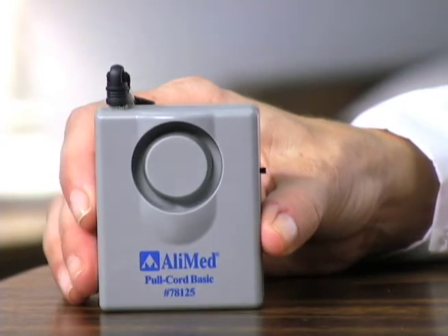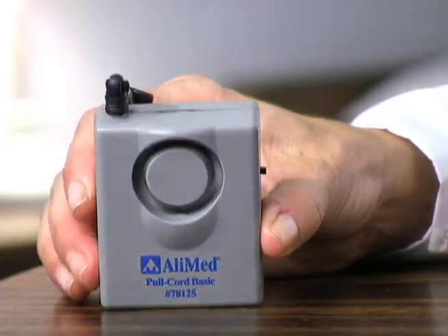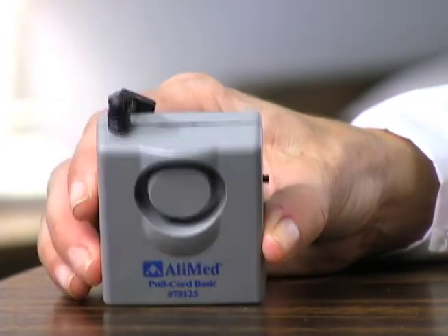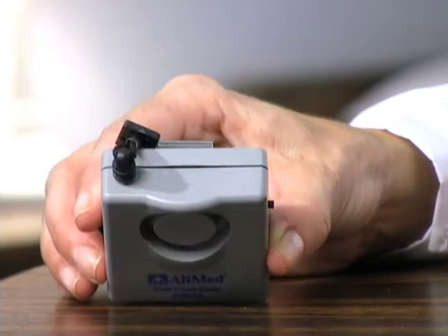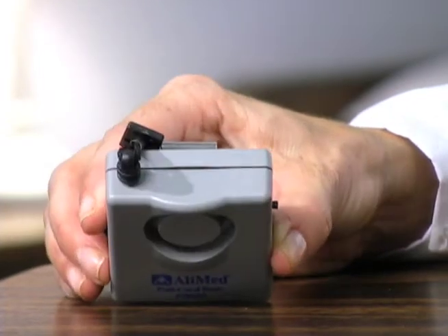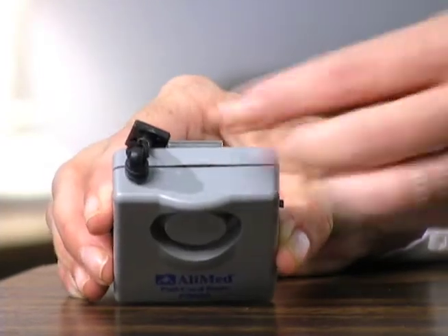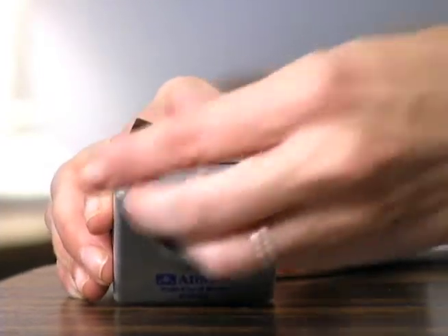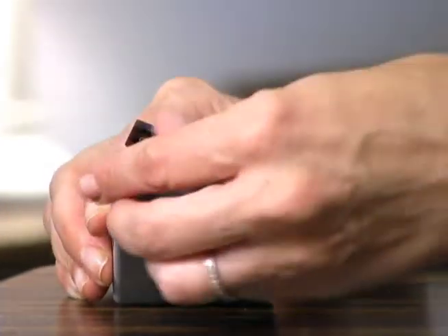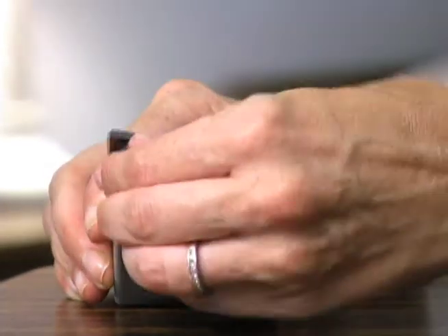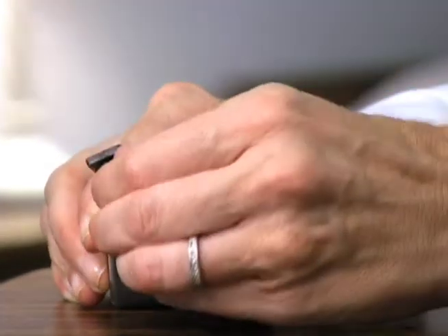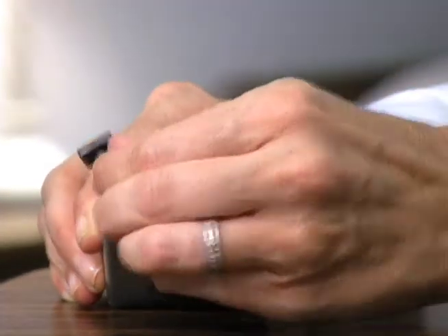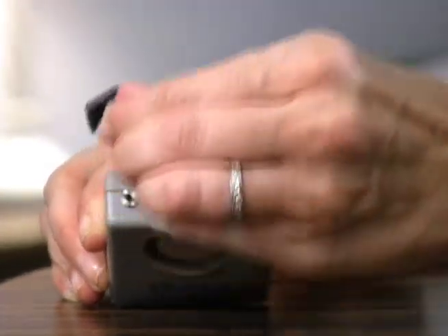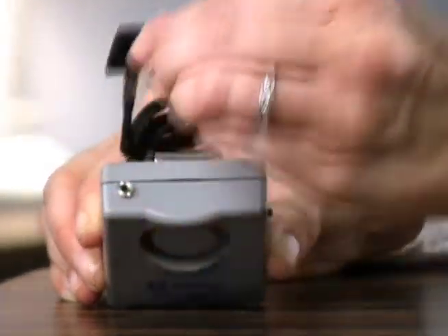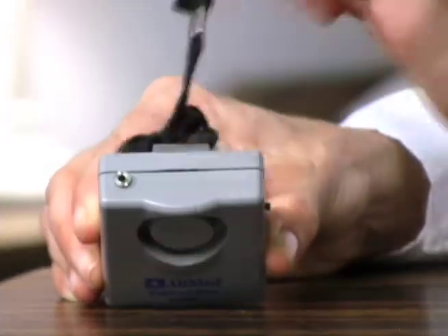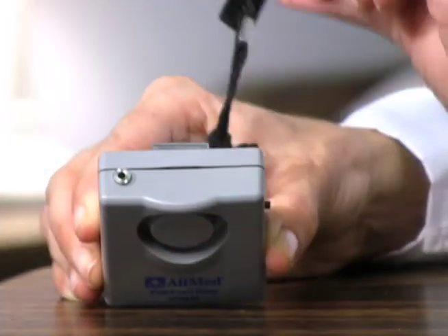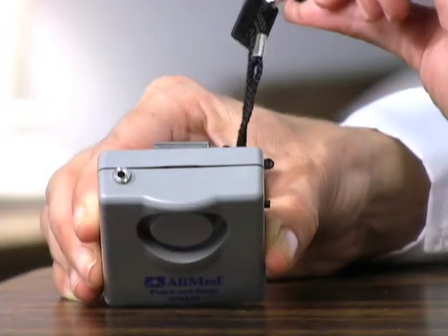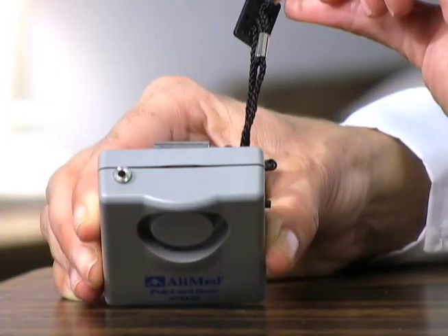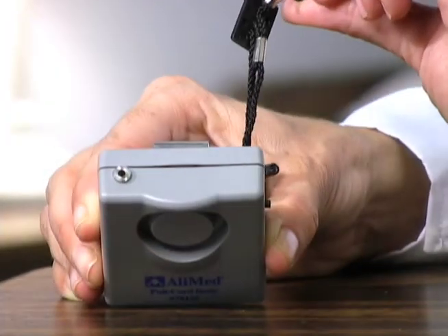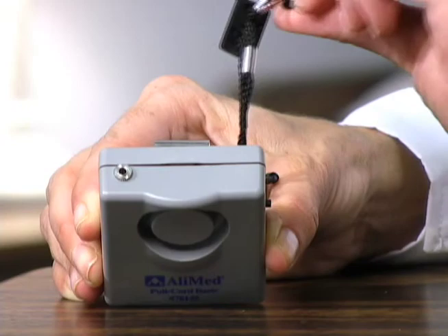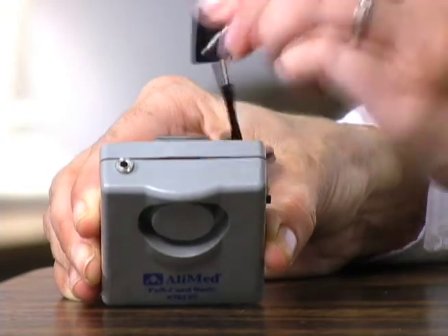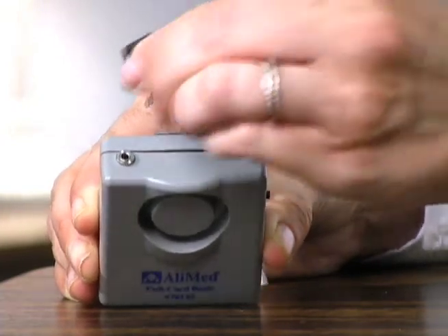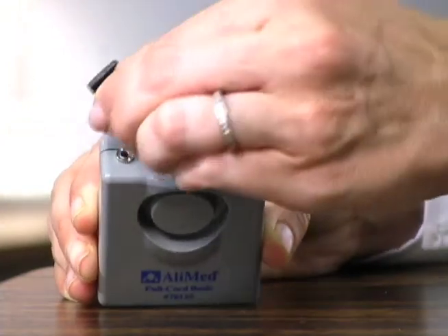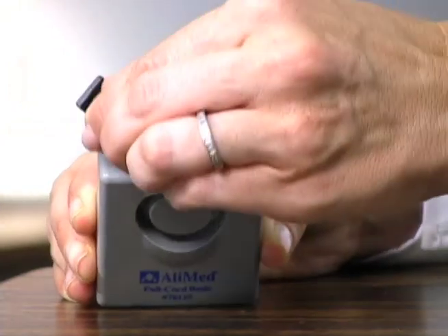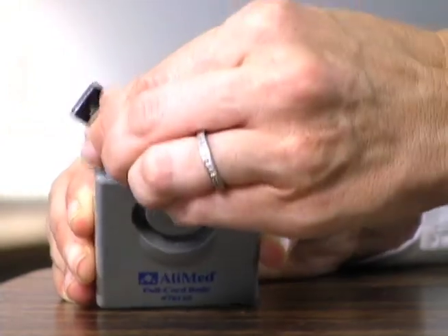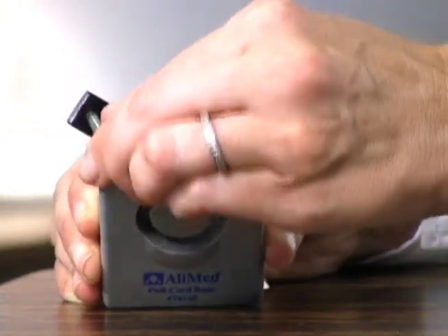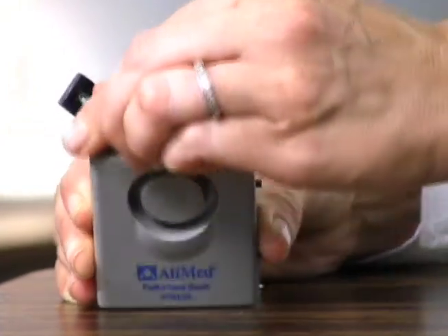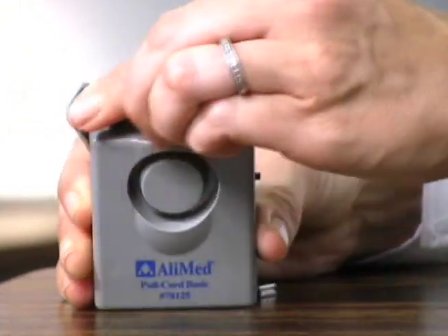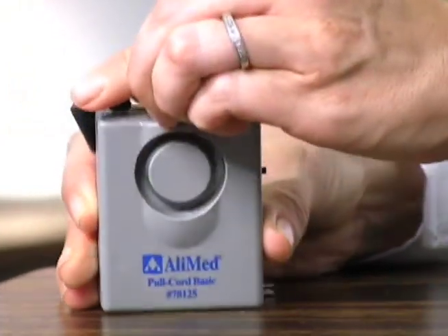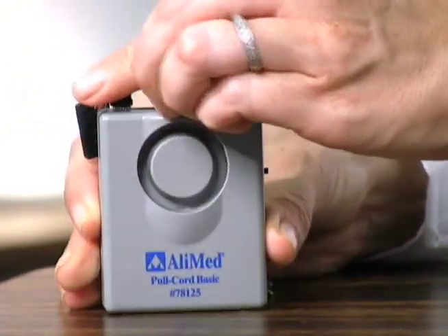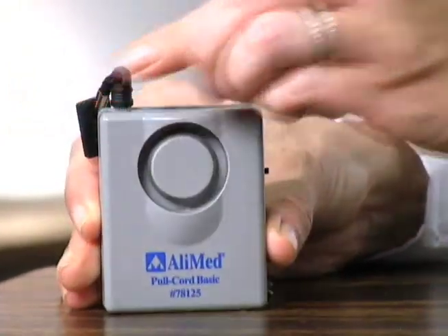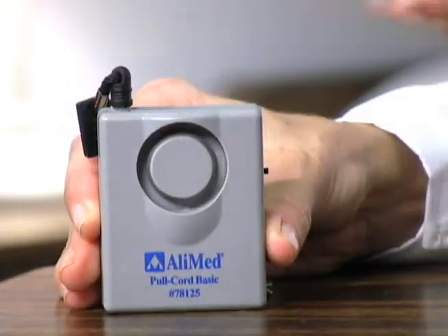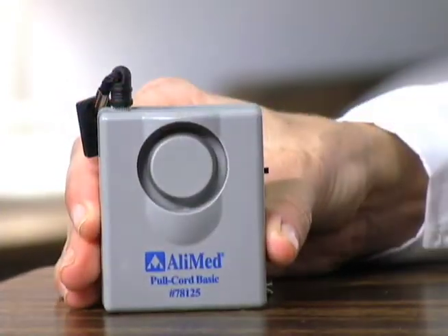To test, pull the pin from the alarm. The alarm will sound. Adjust to the desired volume.